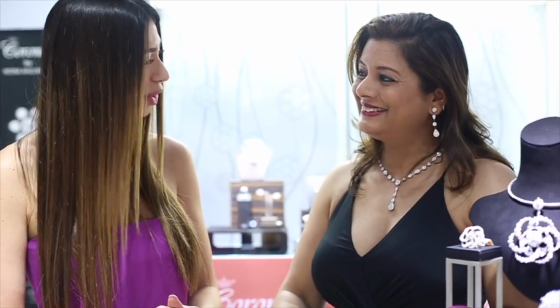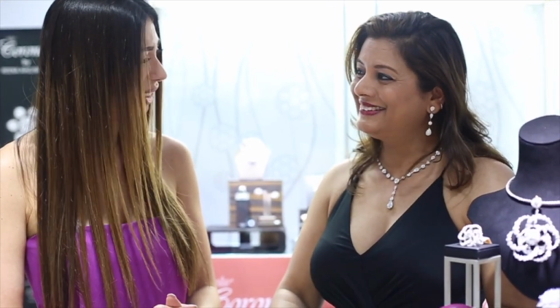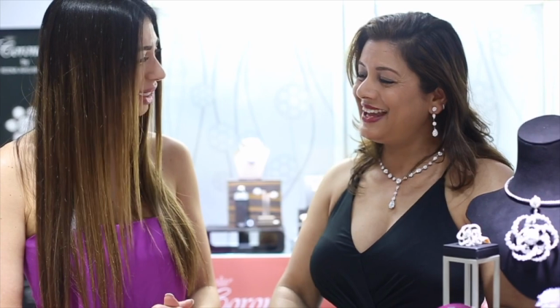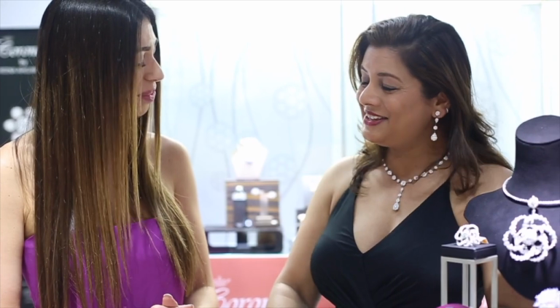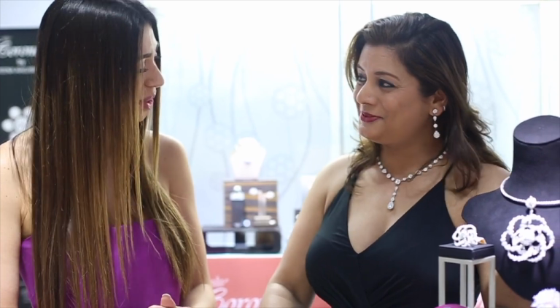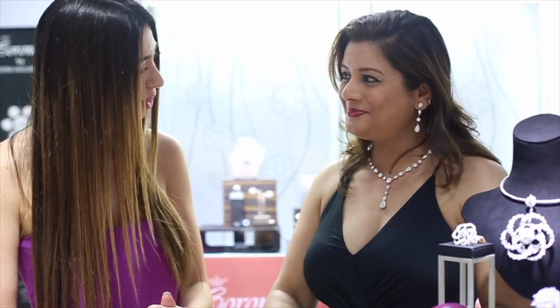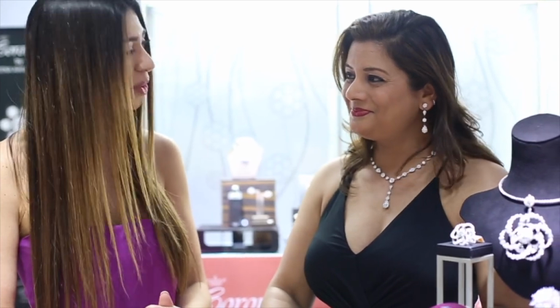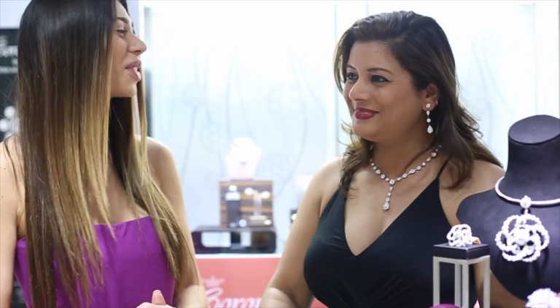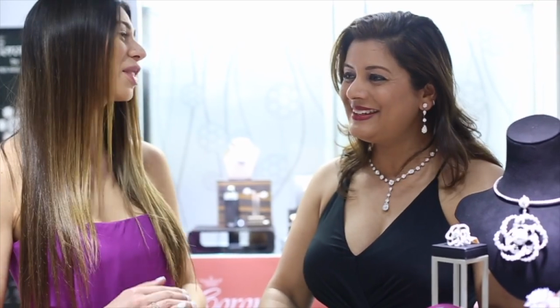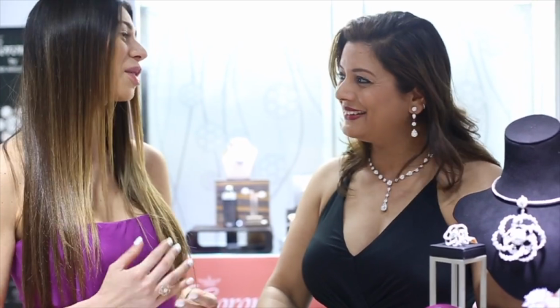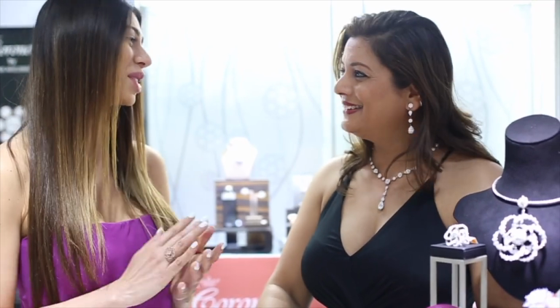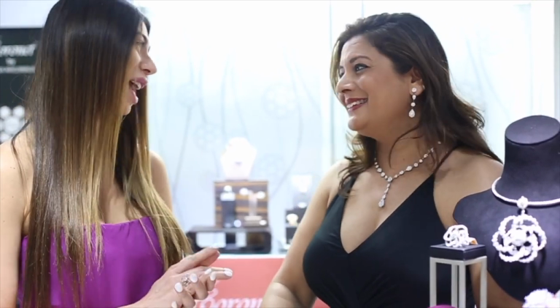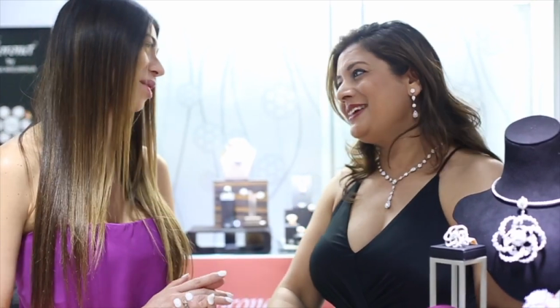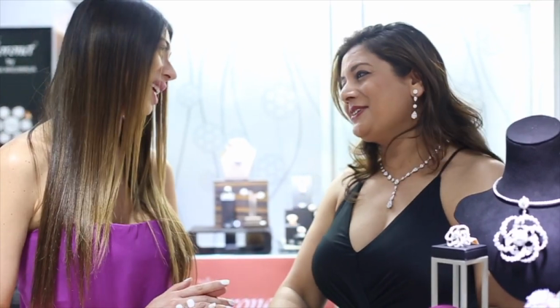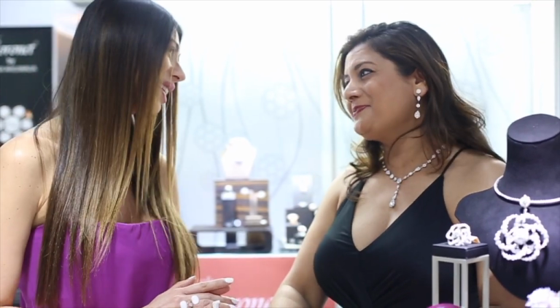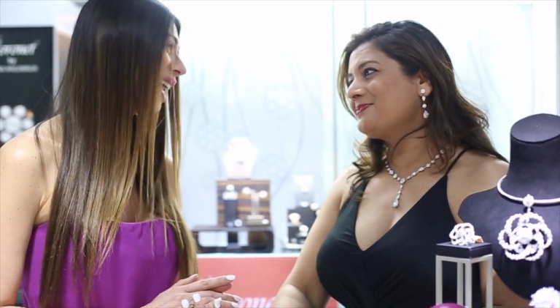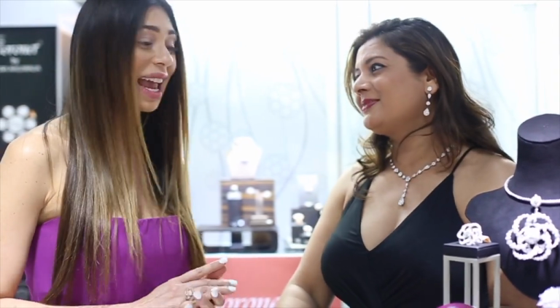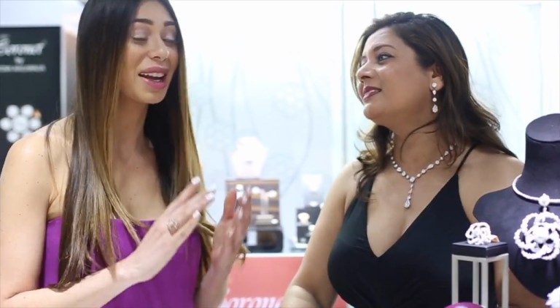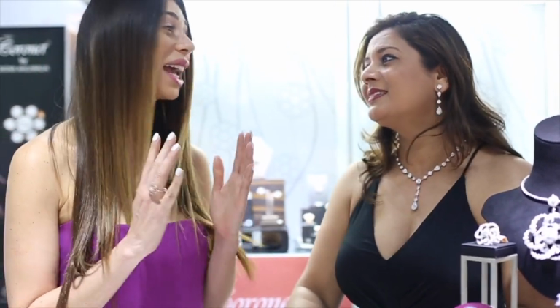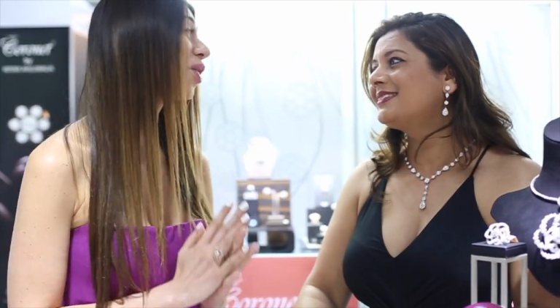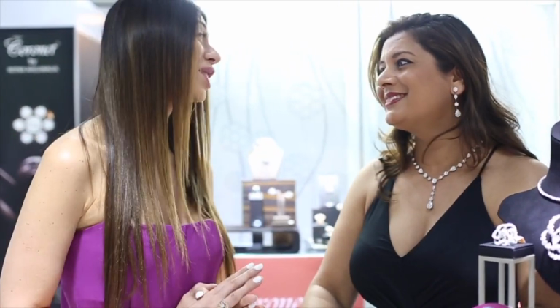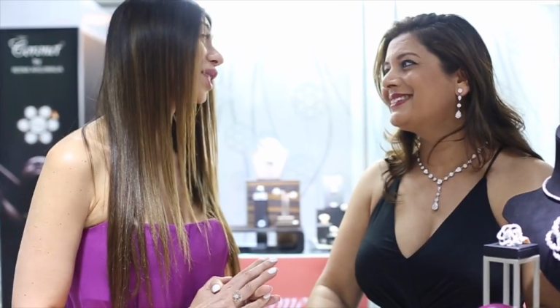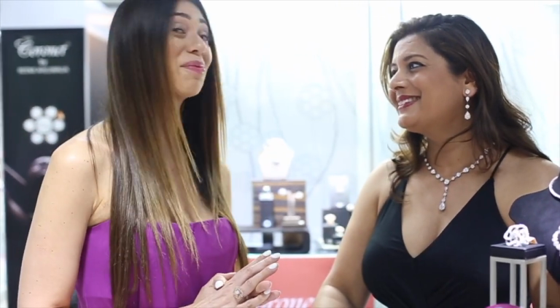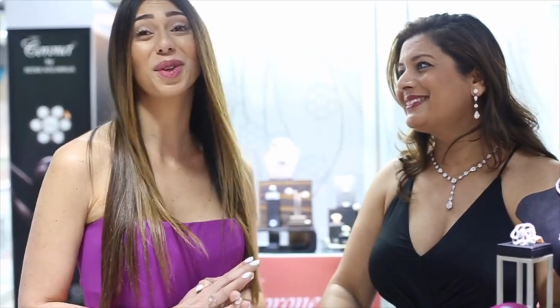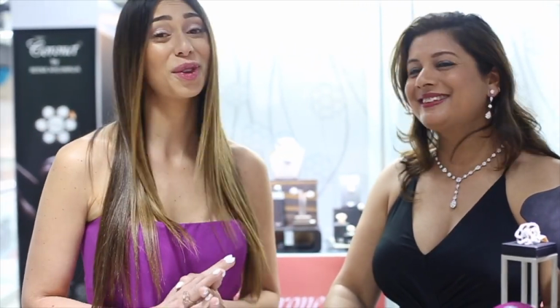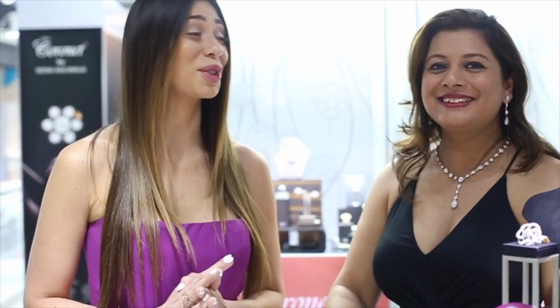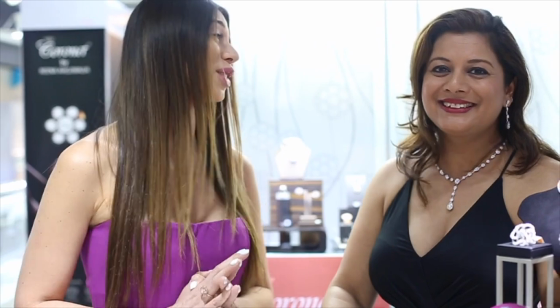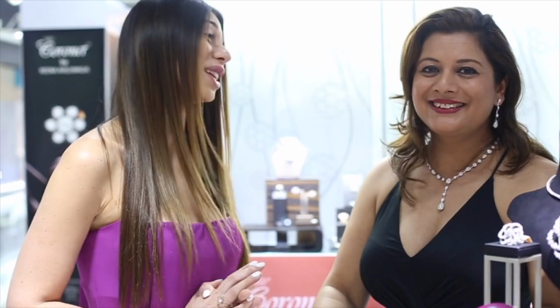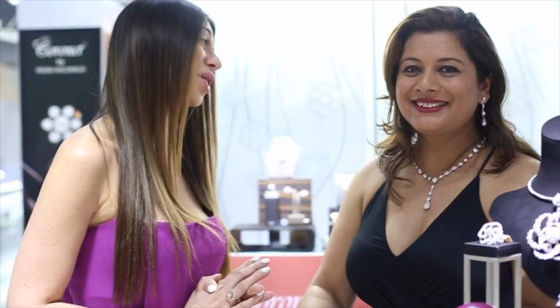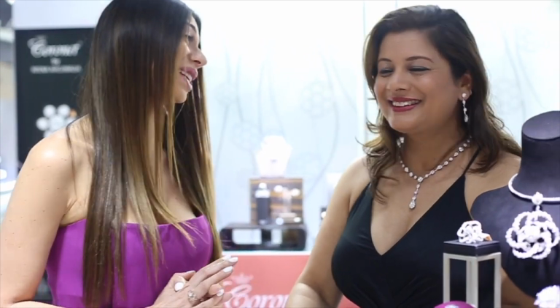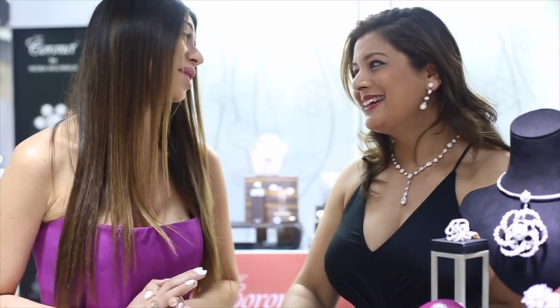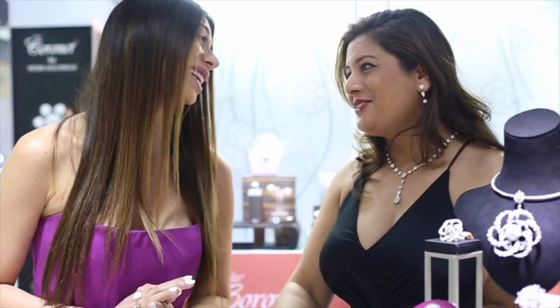Lovely. Thank you. Well, thank you very much for having me here and I cannot wait to look at that beautiful jewelry you're going to show me in a little bit.